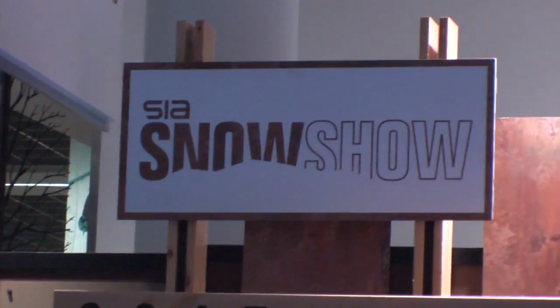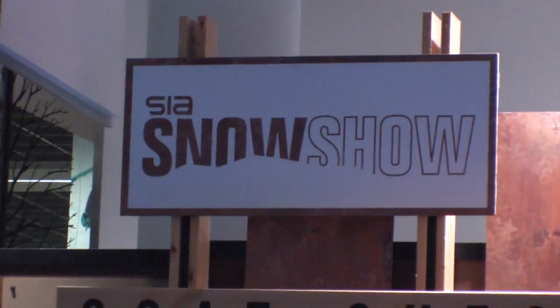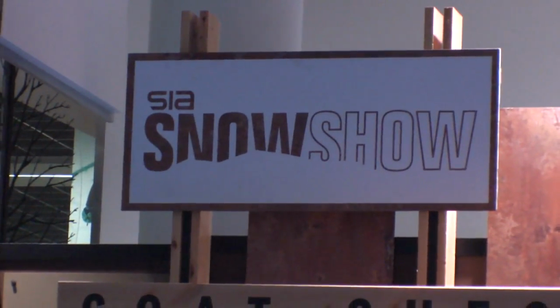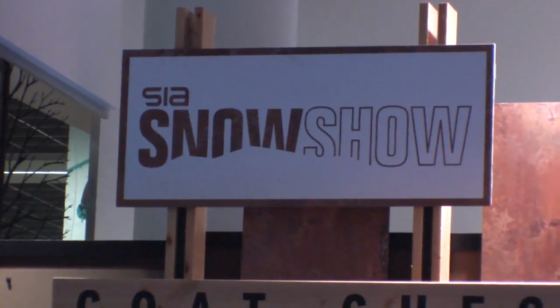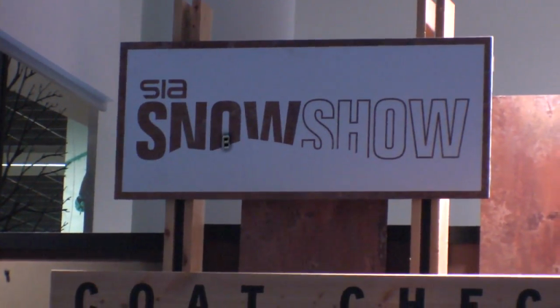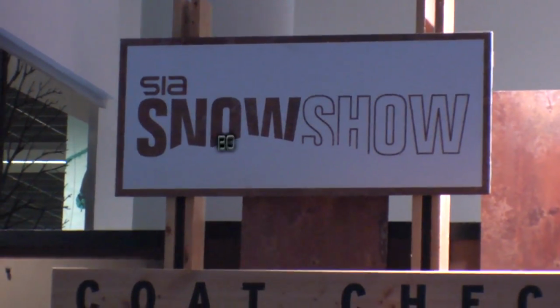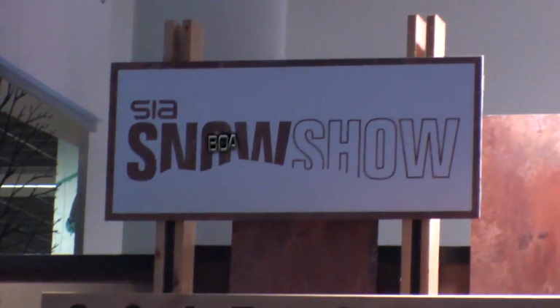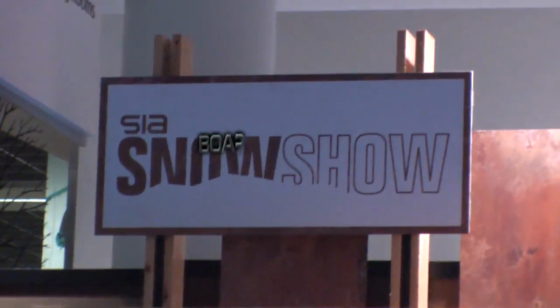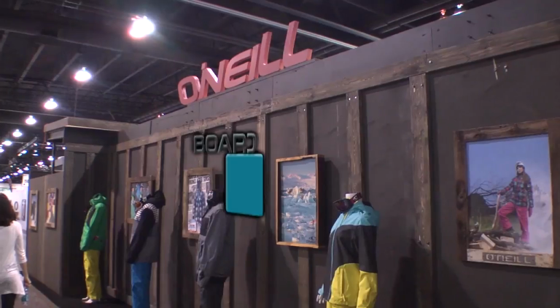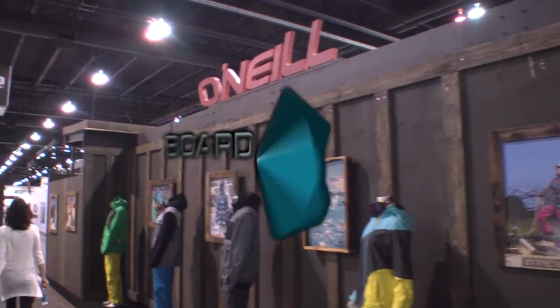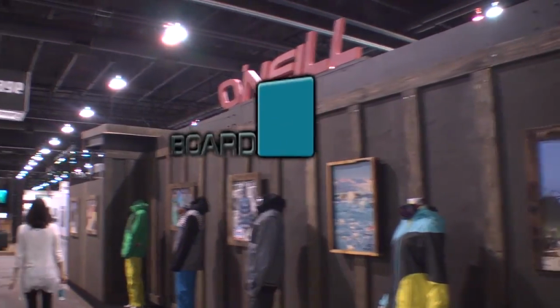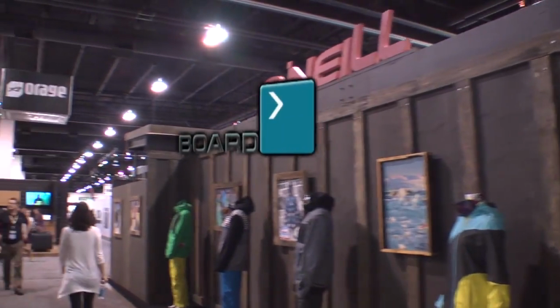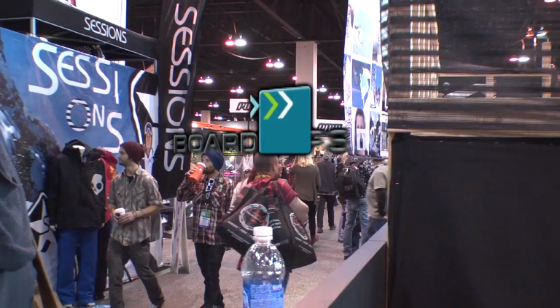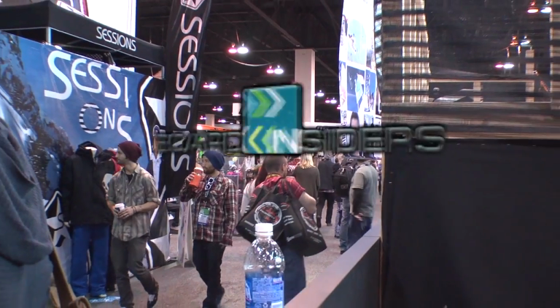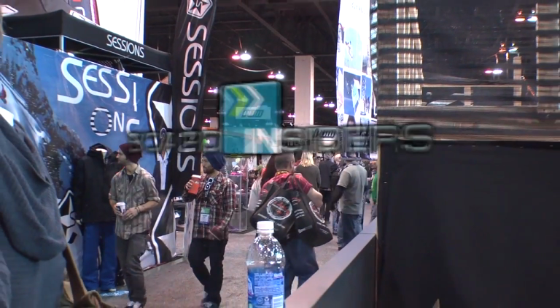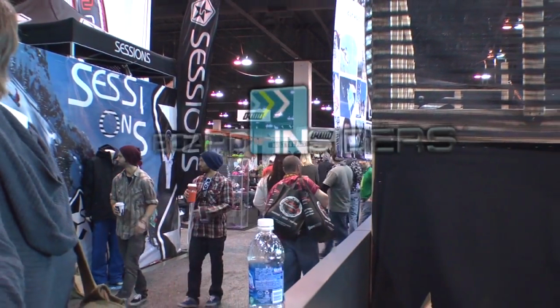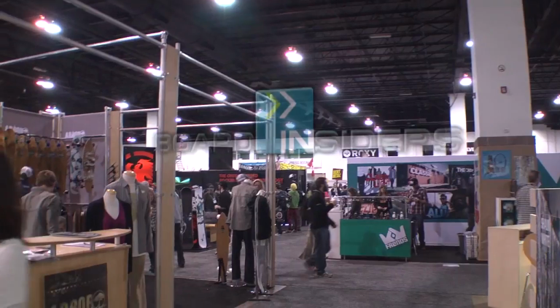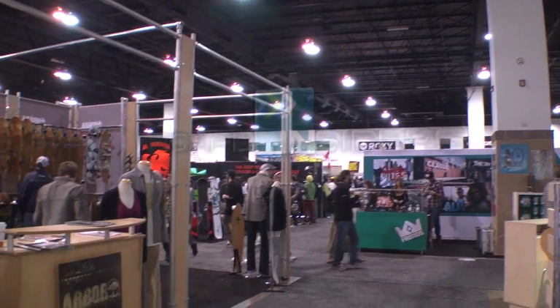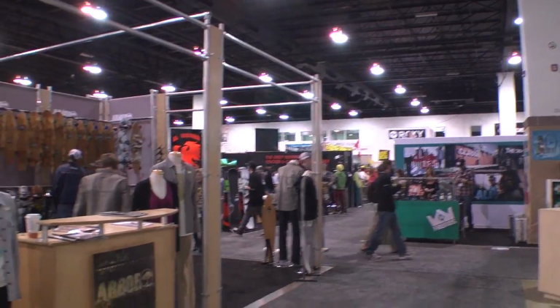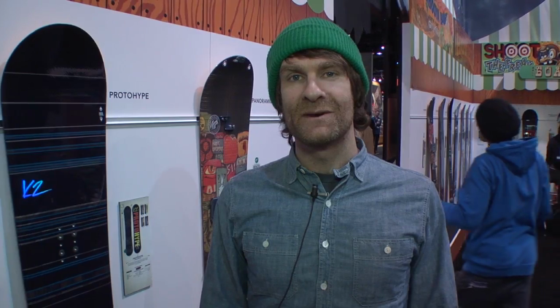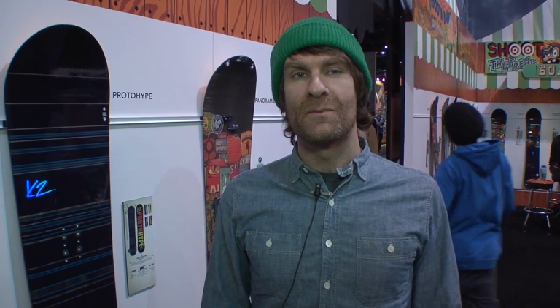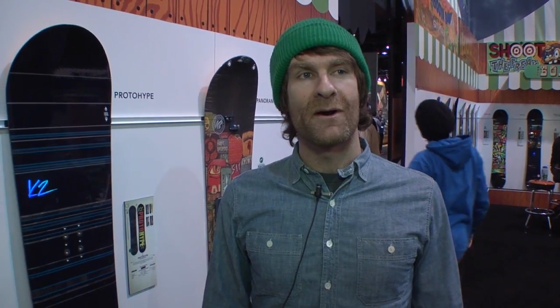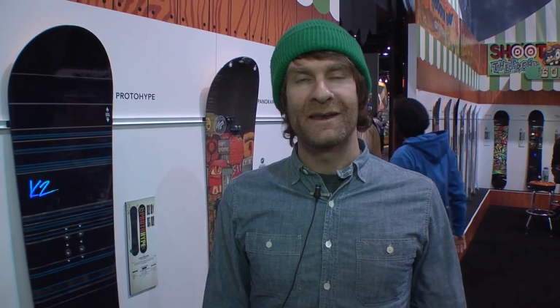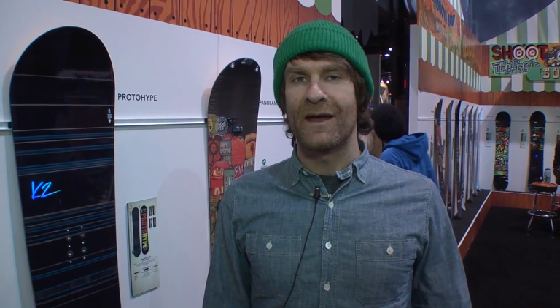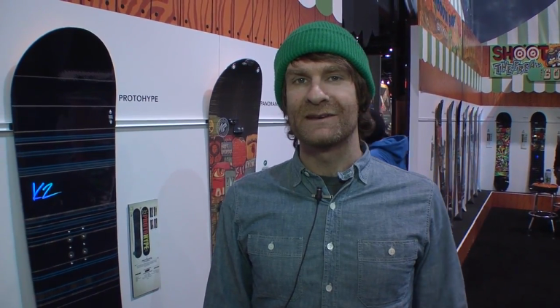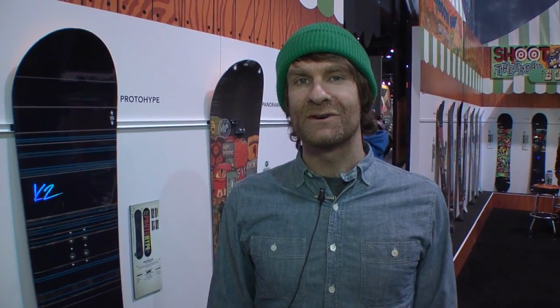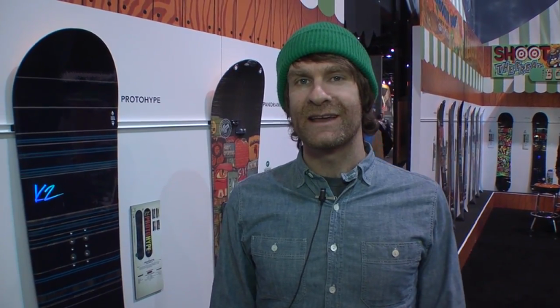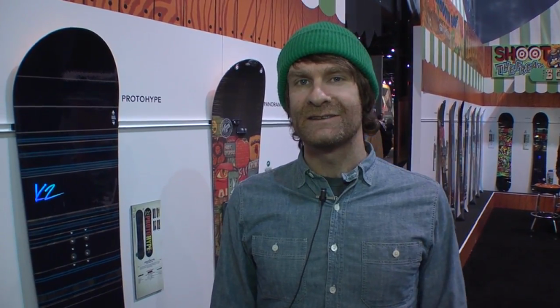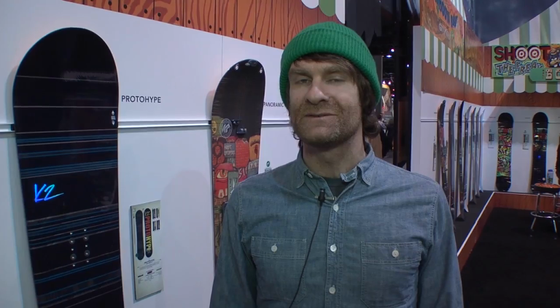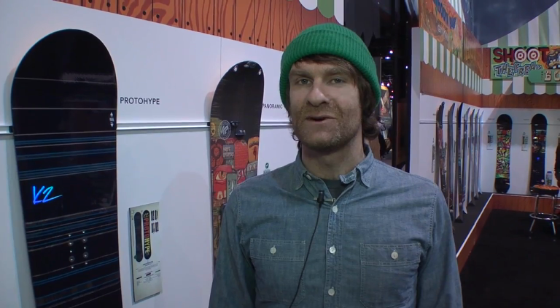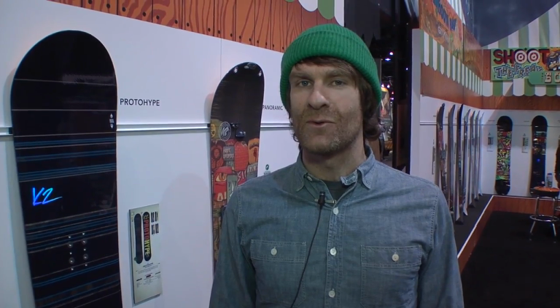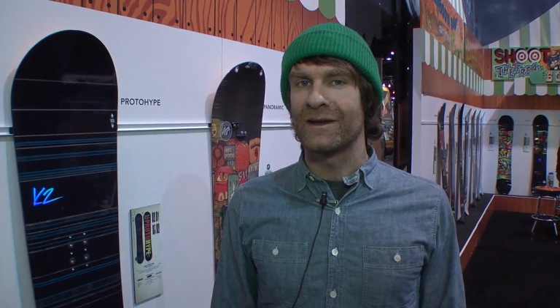Board Insiders, your snowboard resource. My name is Hunter Waldron, I'm the marketing manager at K2 Snowboarding.